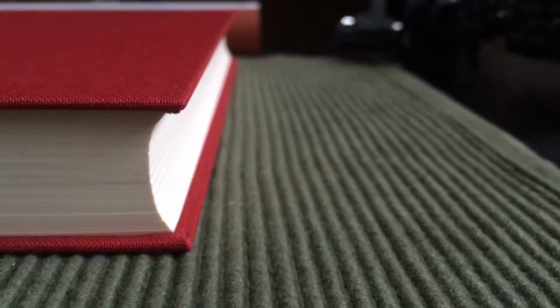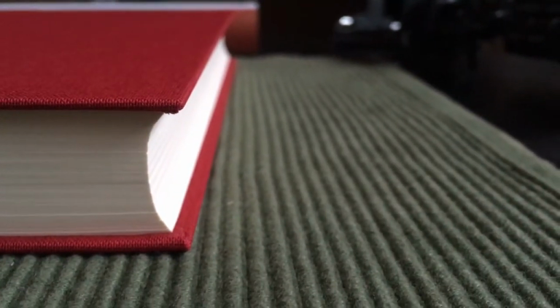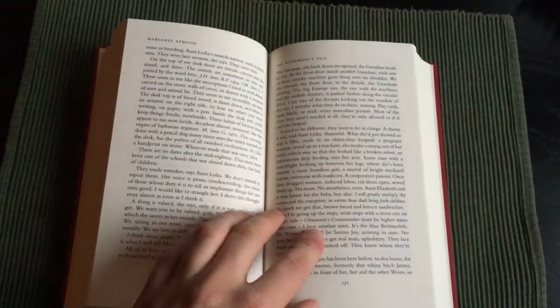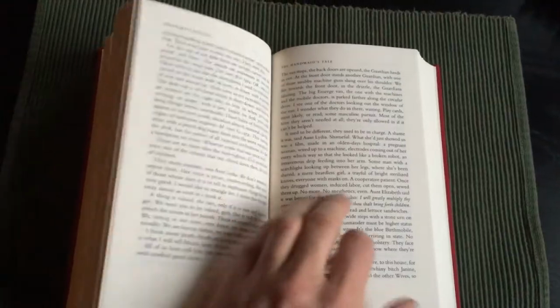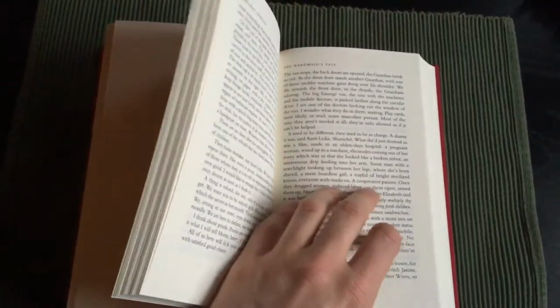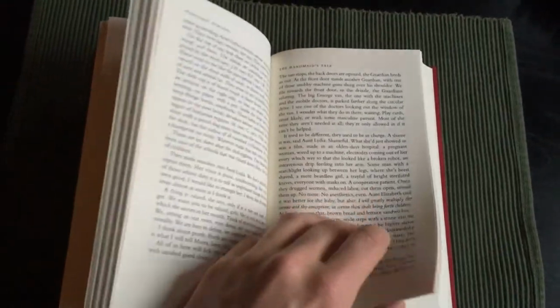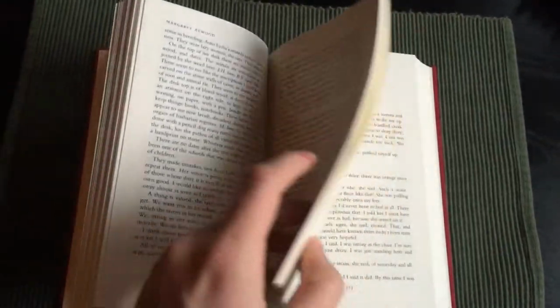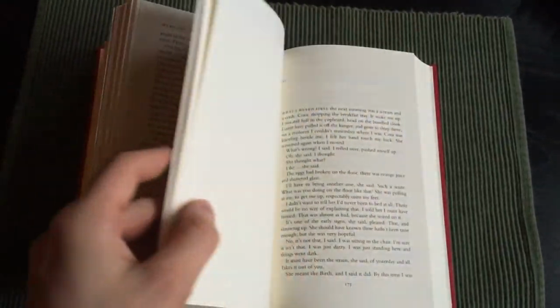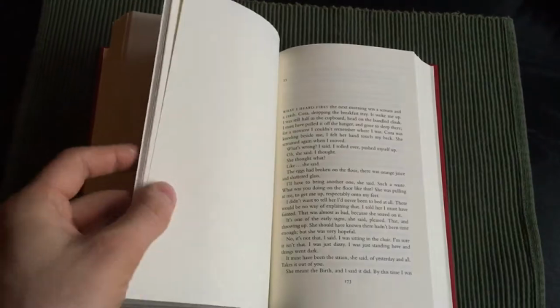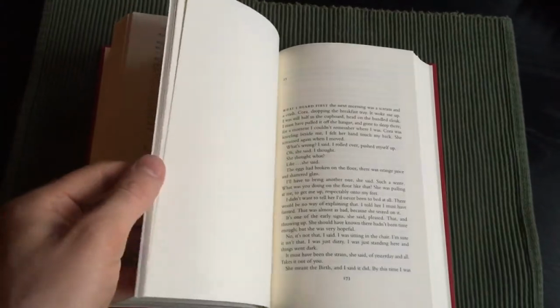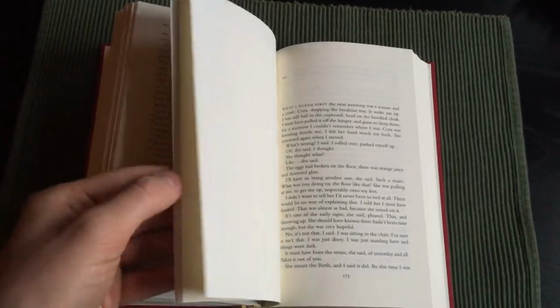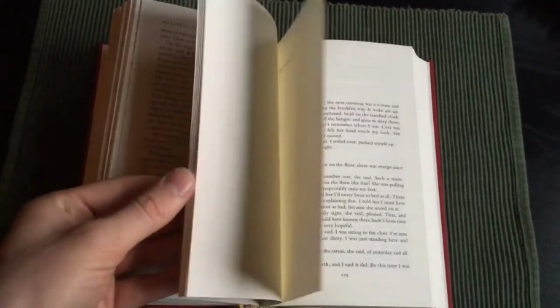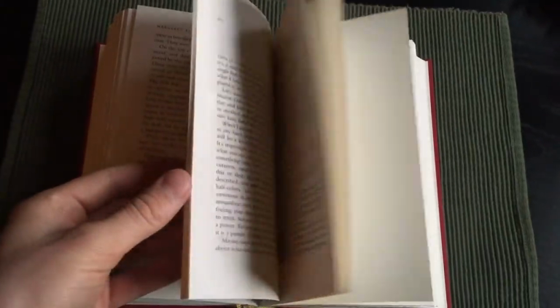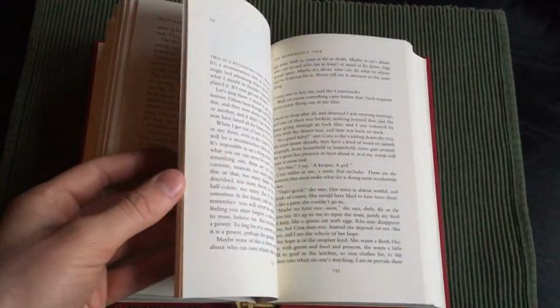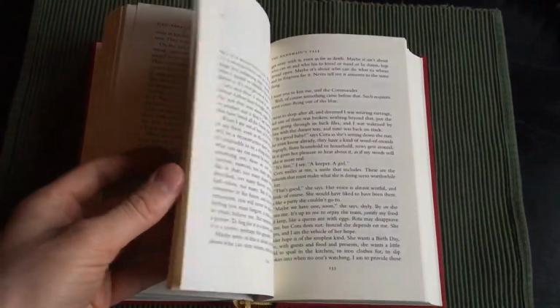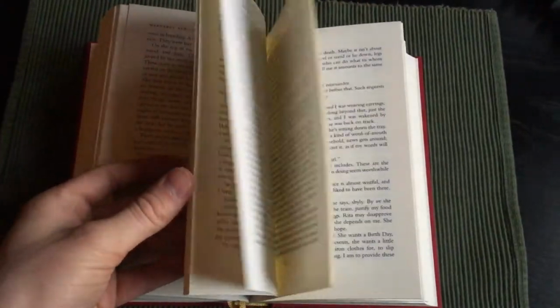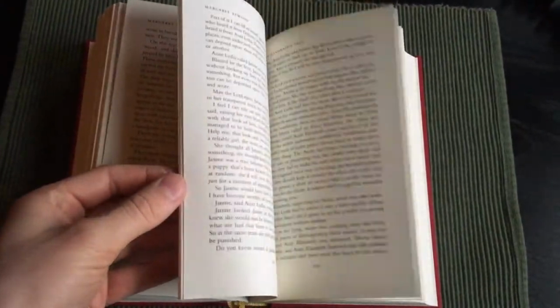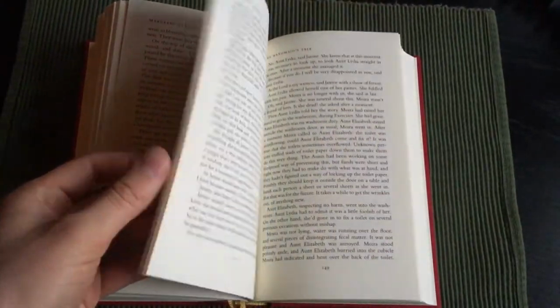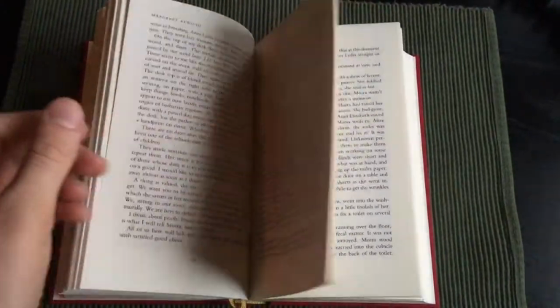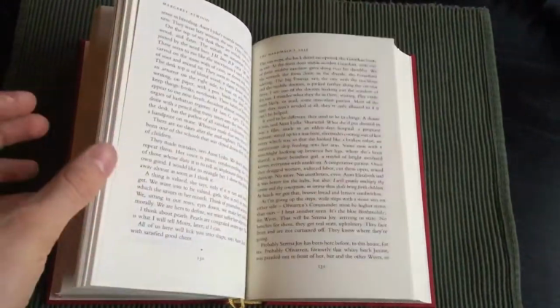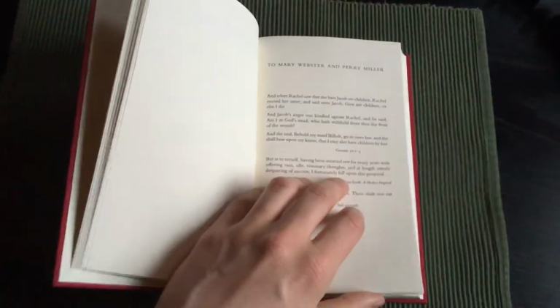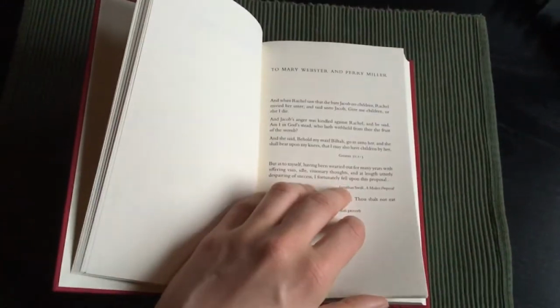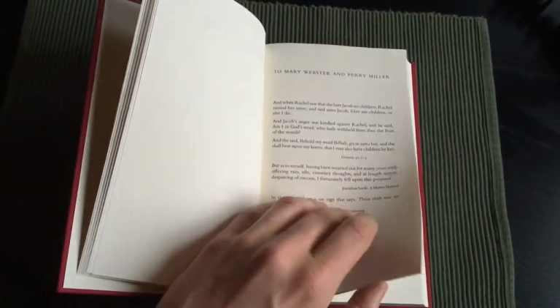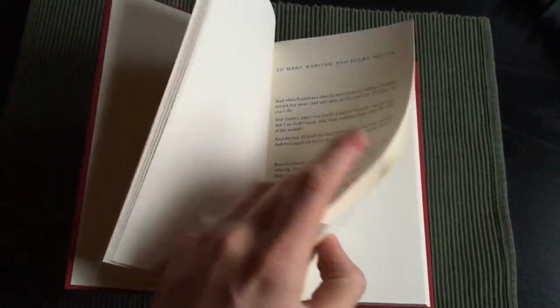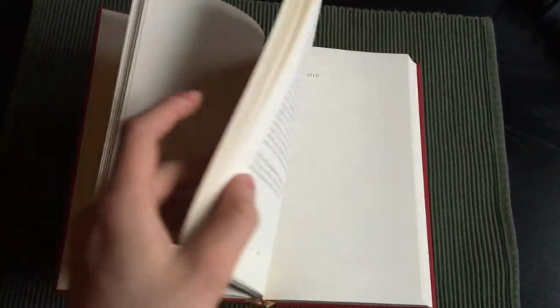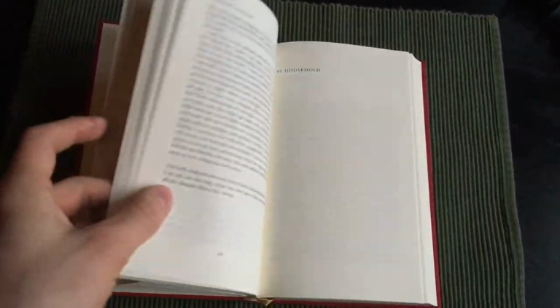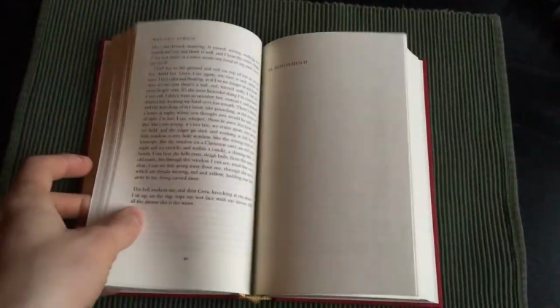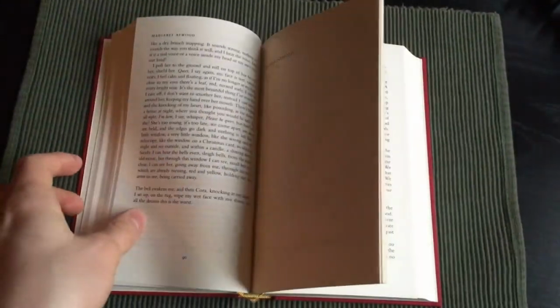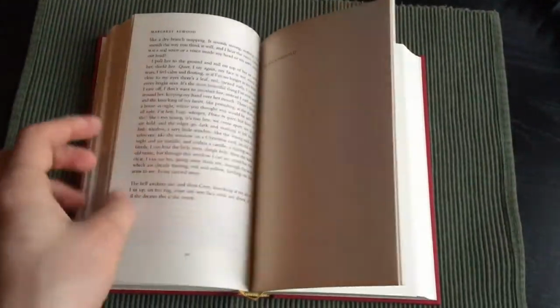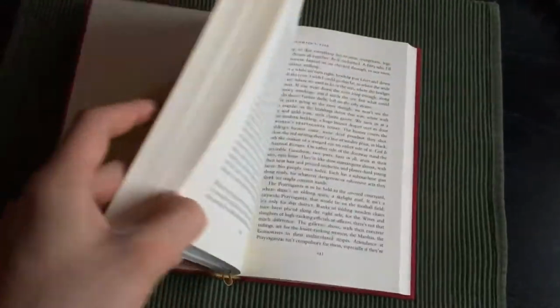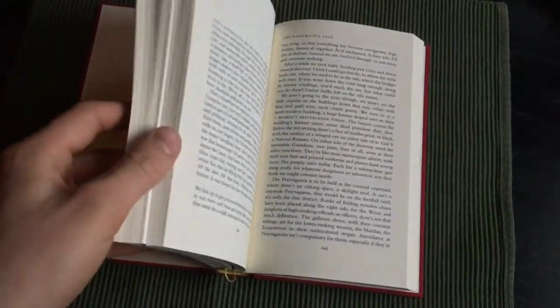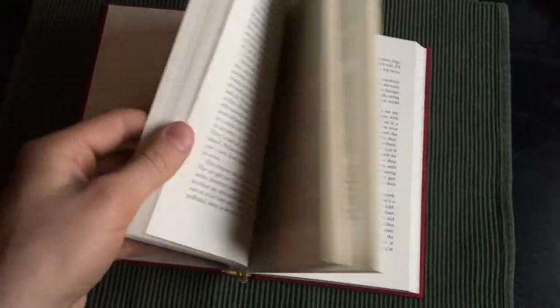The binding is not surprisingly on the stiffer side. The book definitely has problems staying open.